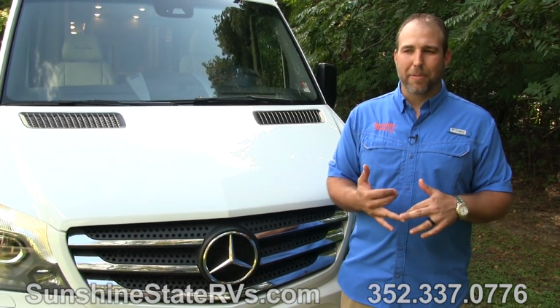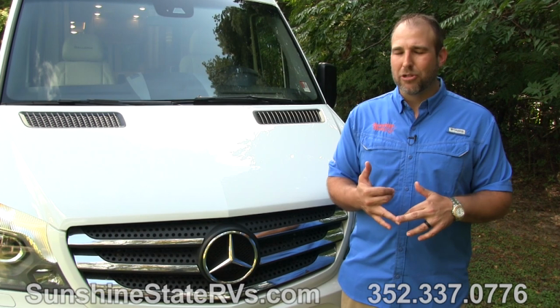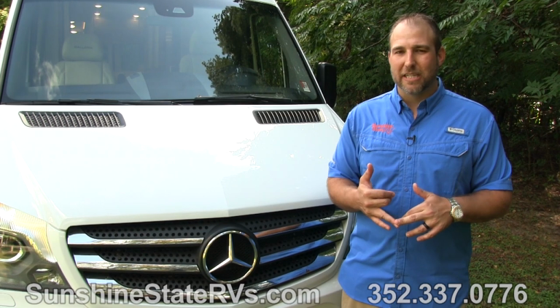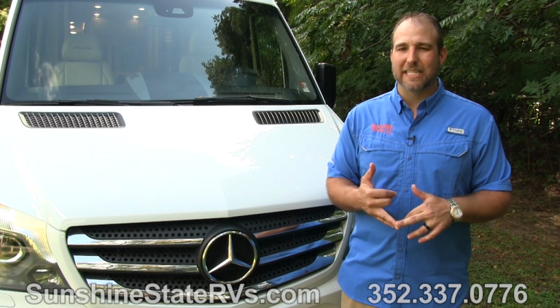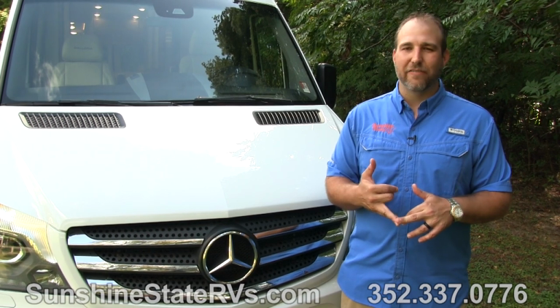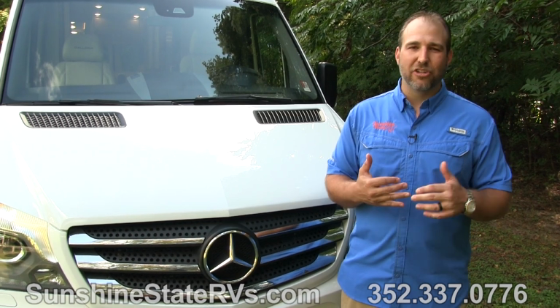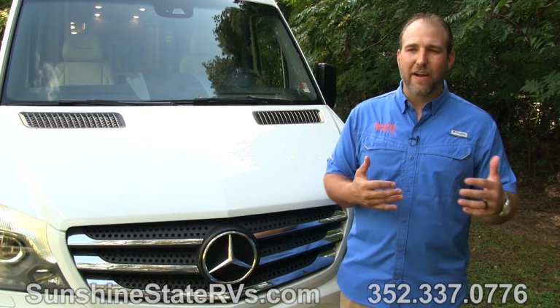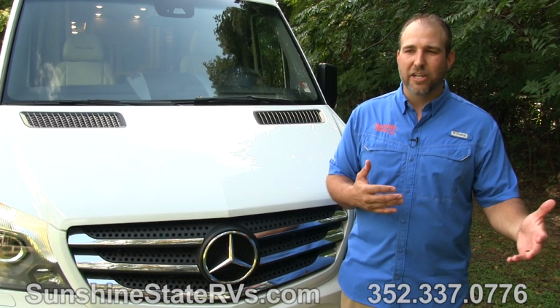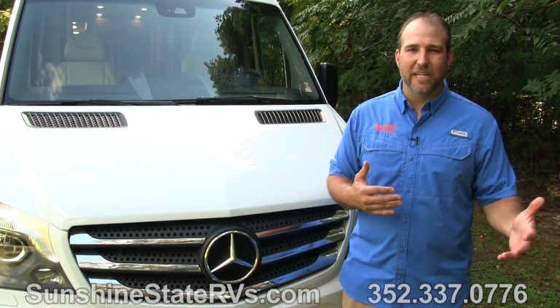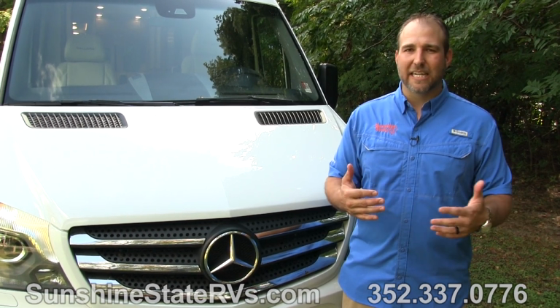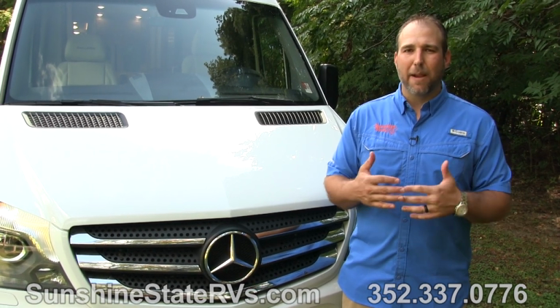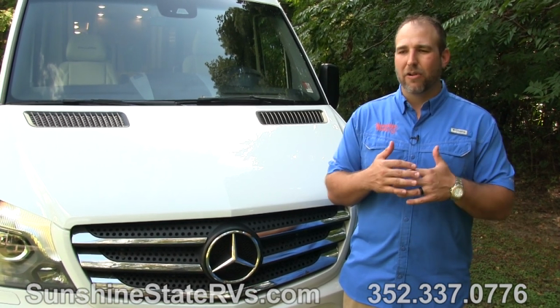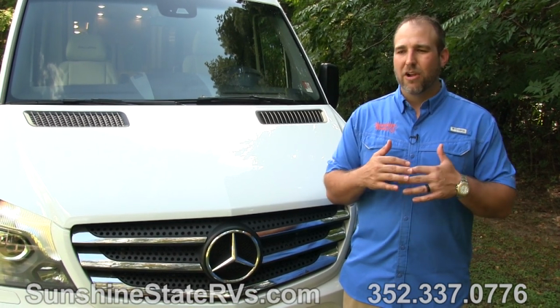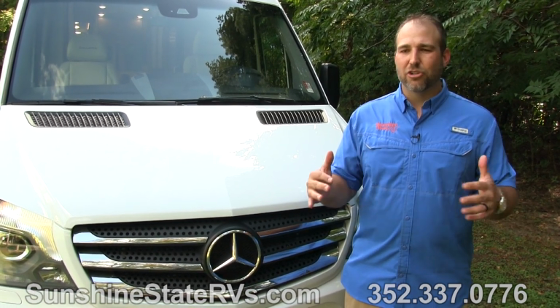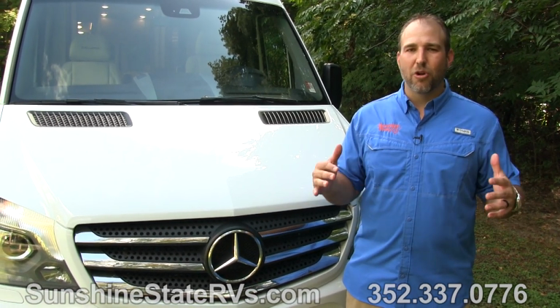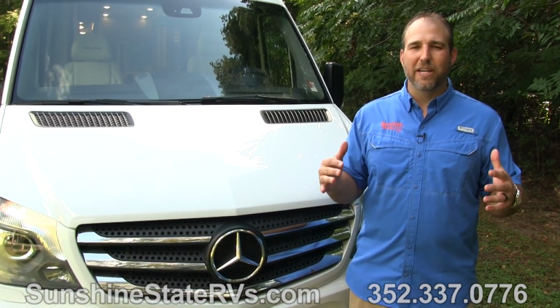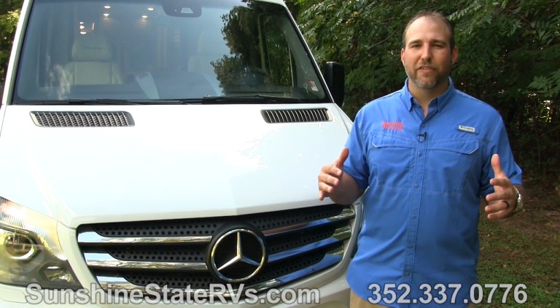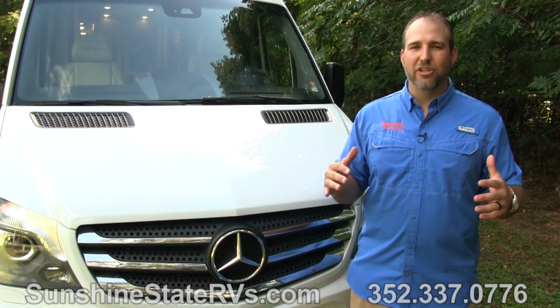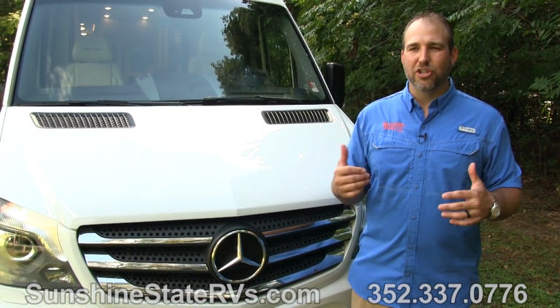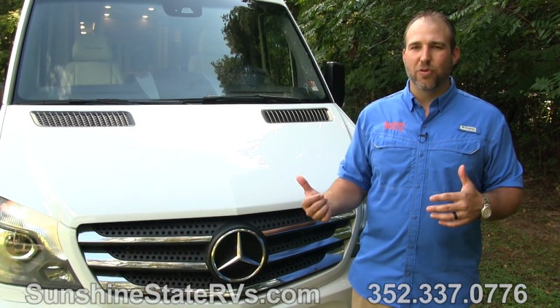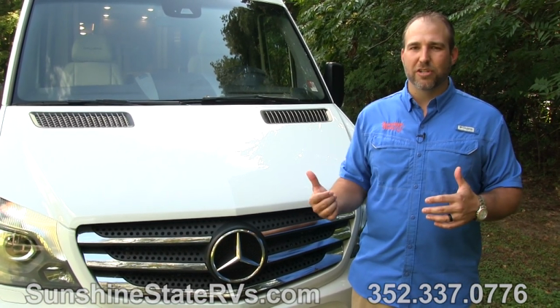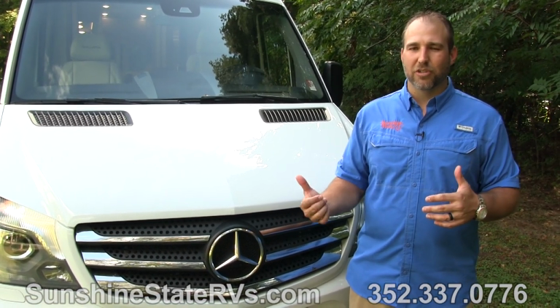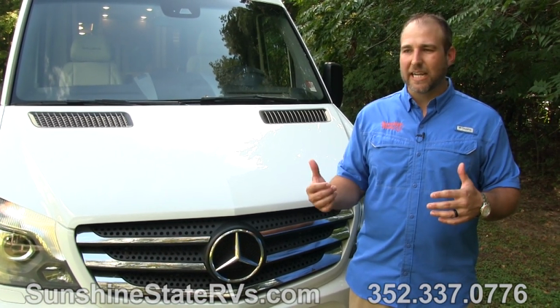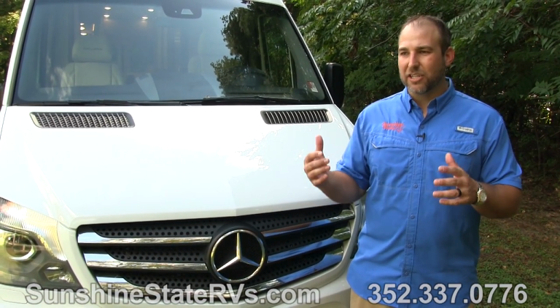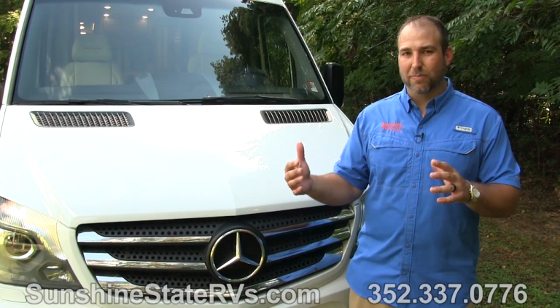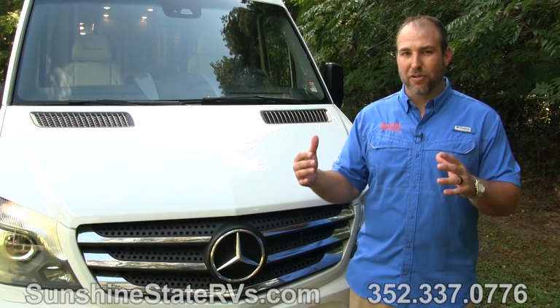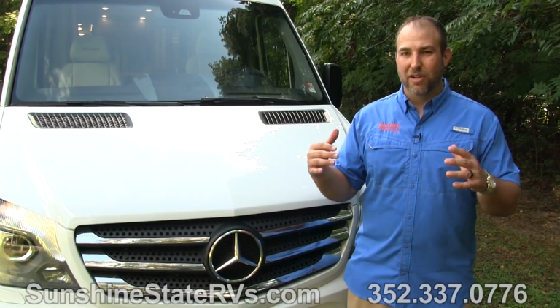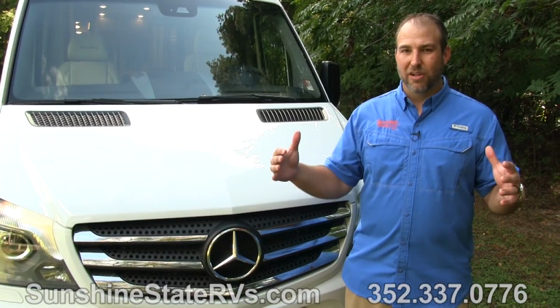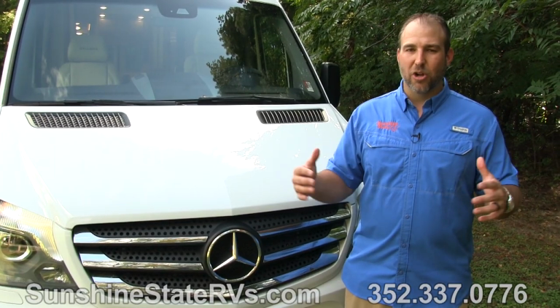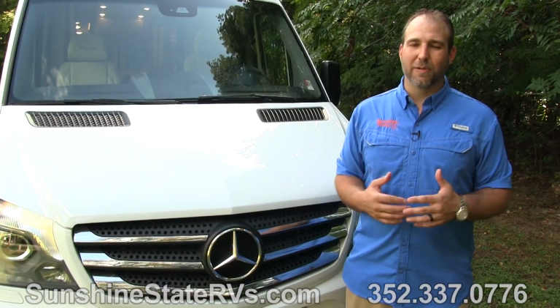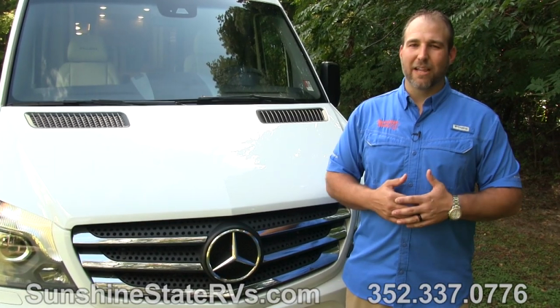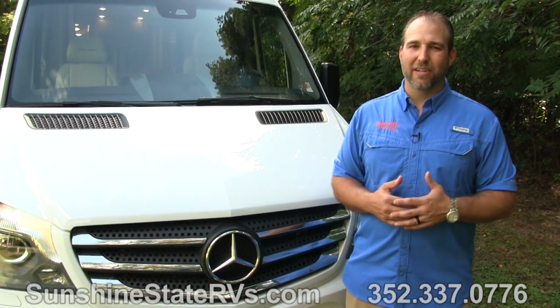People use this as an everyday driver. They use it as a camper. There are so many different things you can do with this Mercedes Sprinter Coachman Galleria.